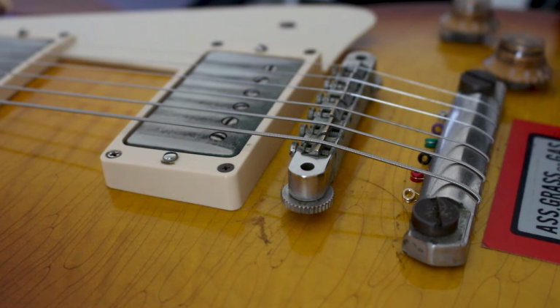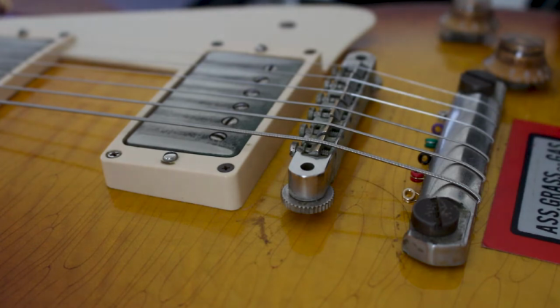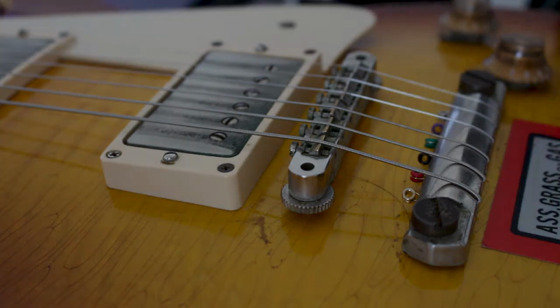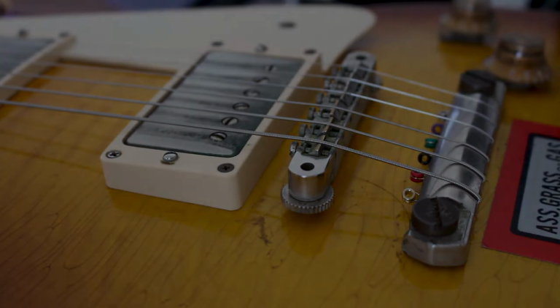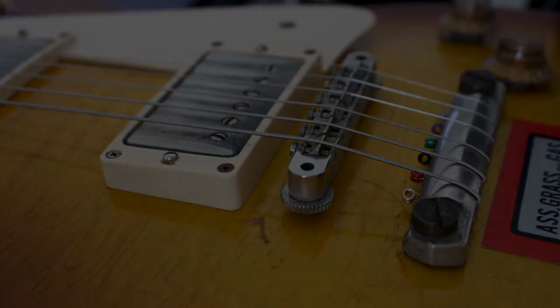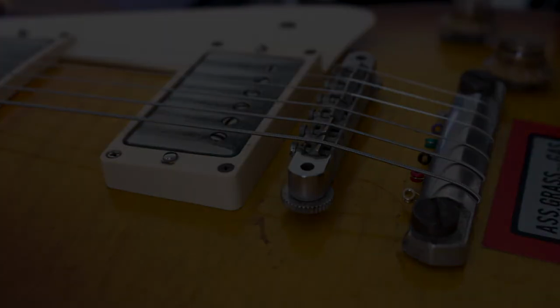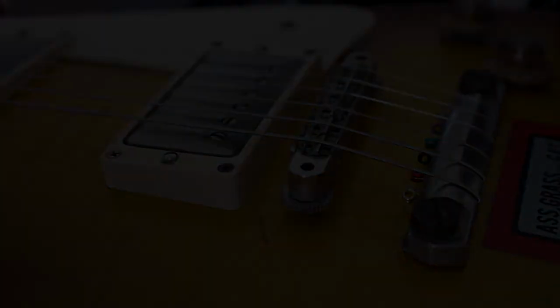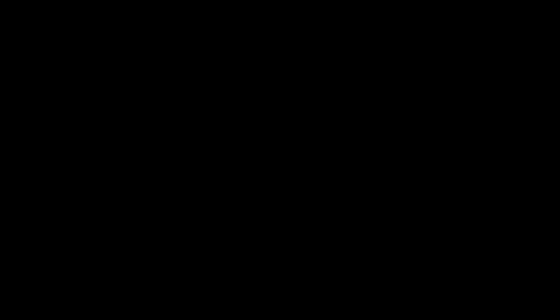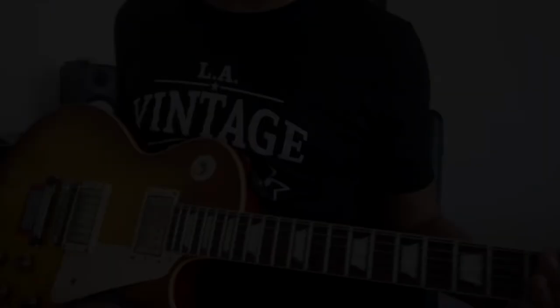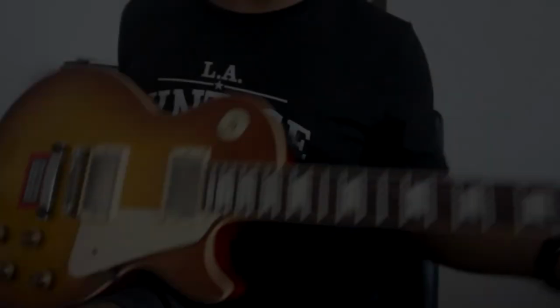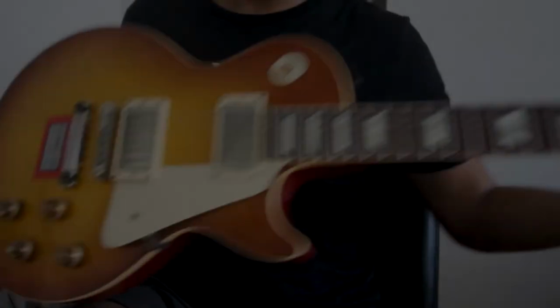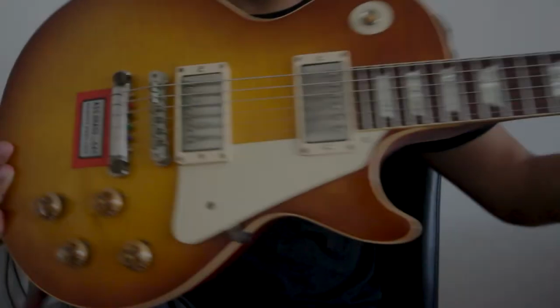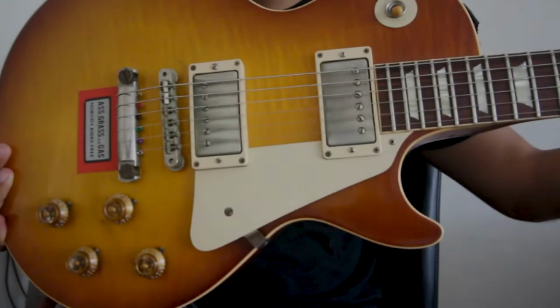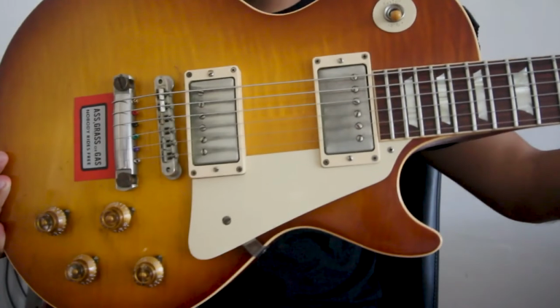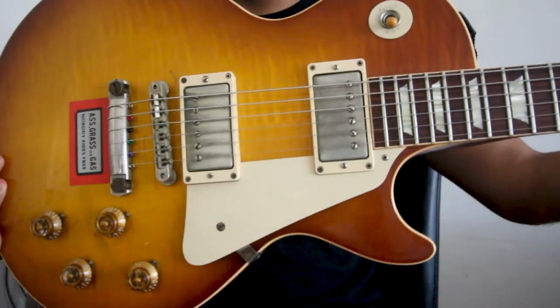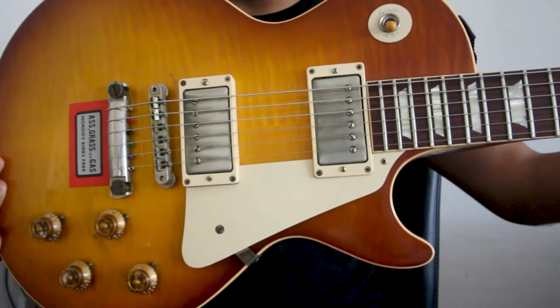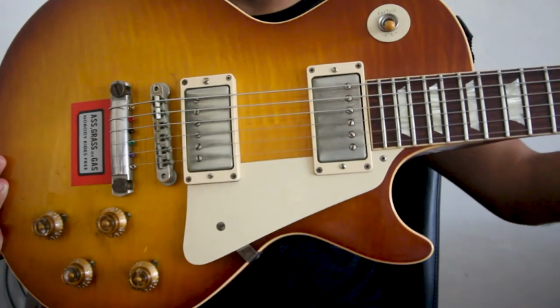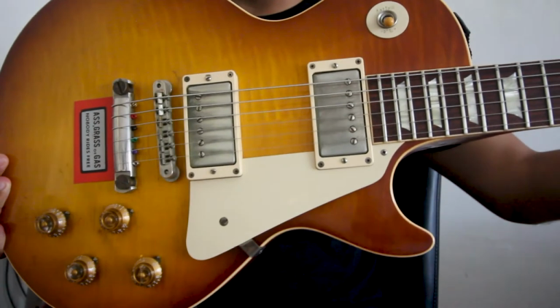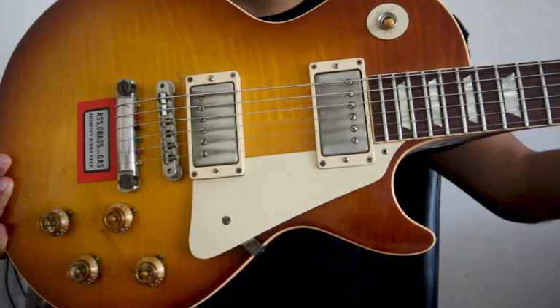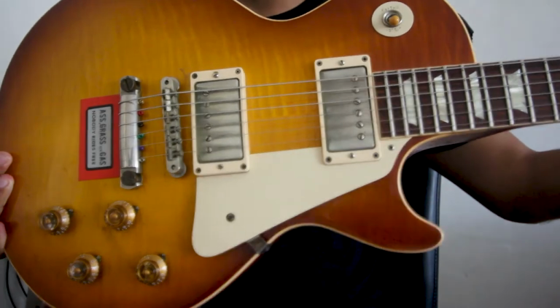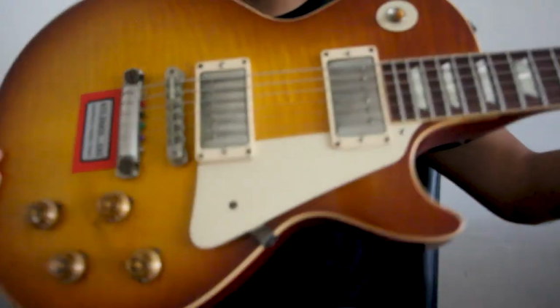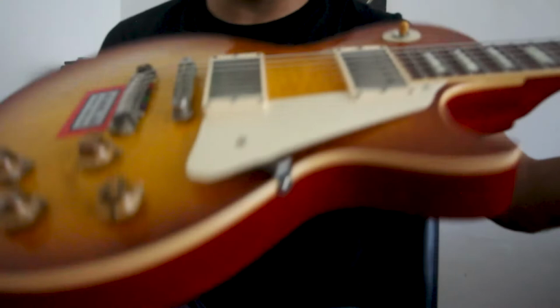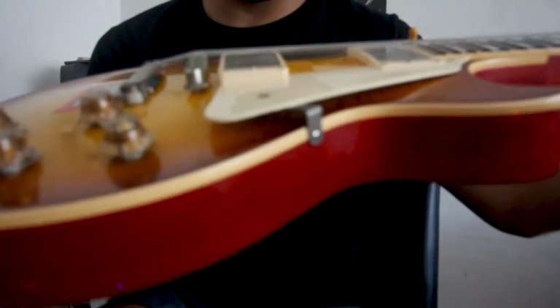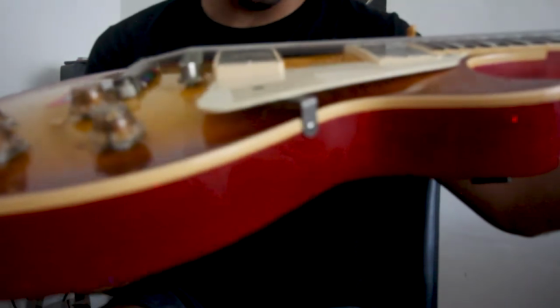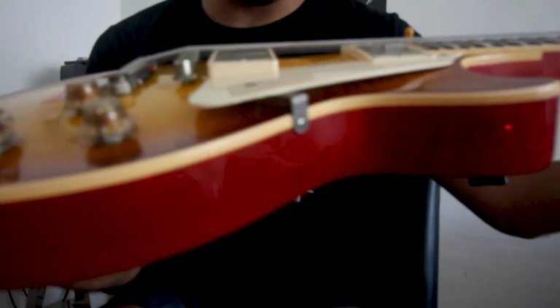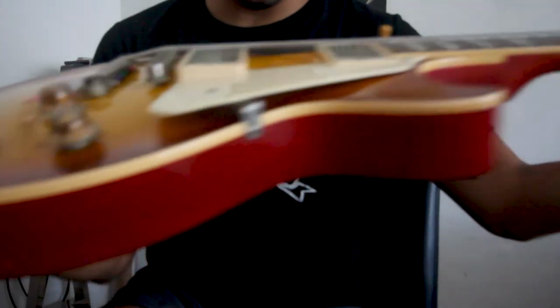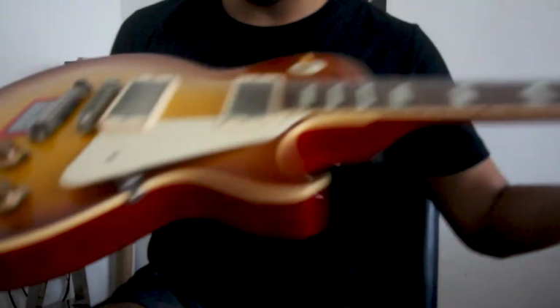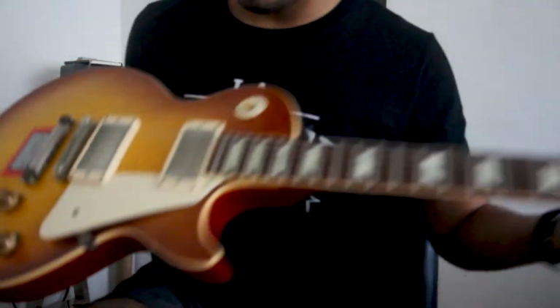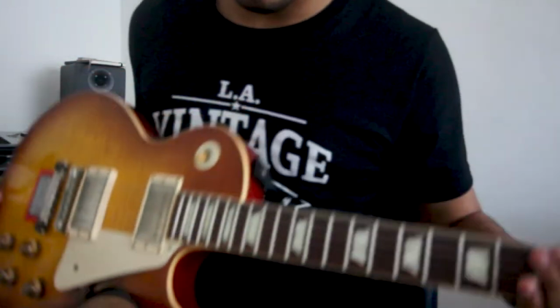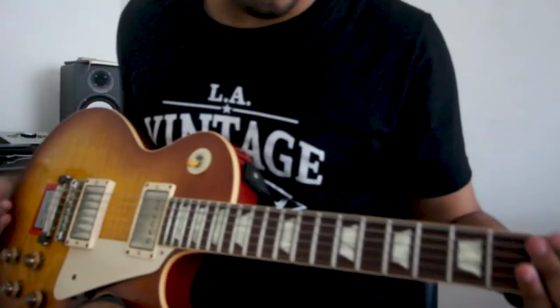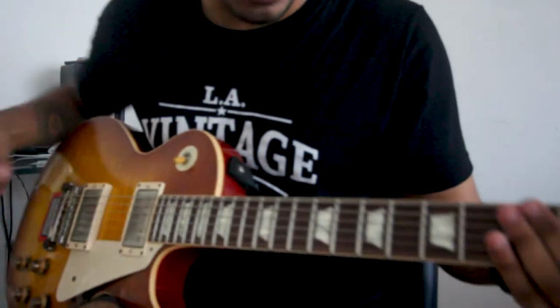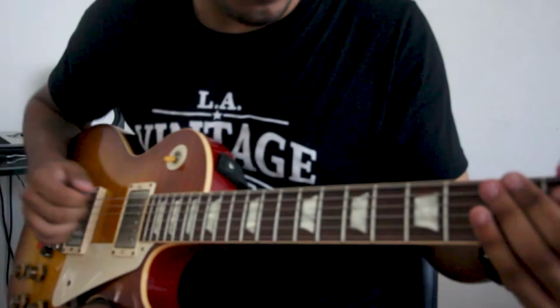Let's see how it sounds. Here we have the Les Paul with 11 gauge strings top wrapped — let's hear it.